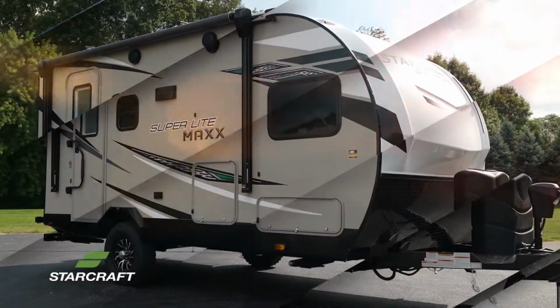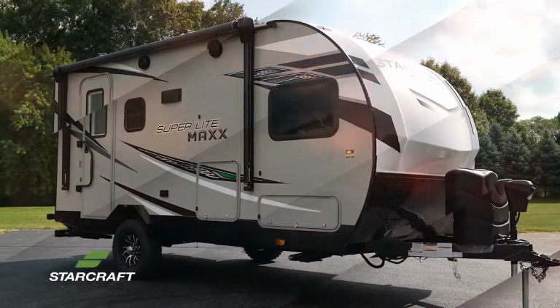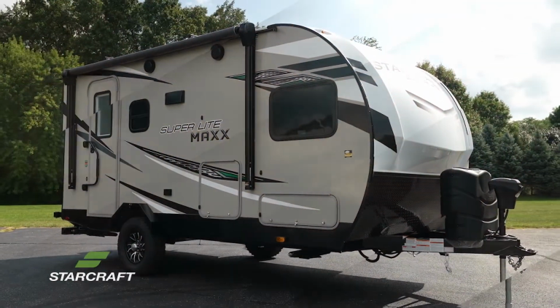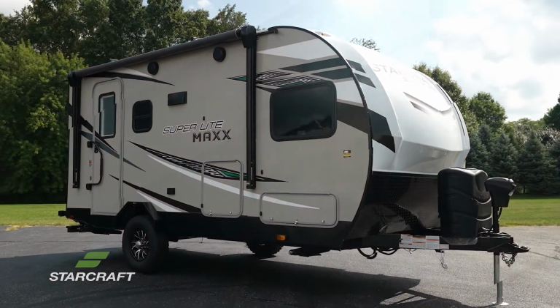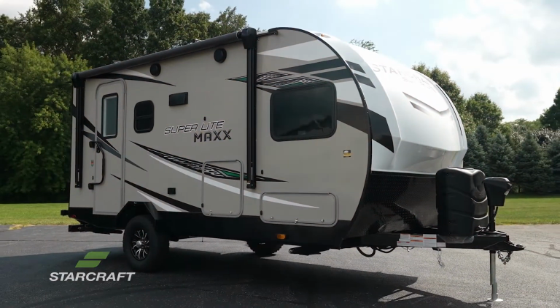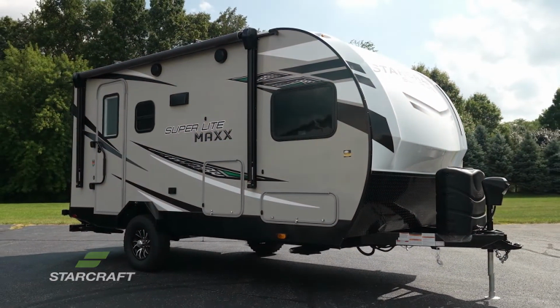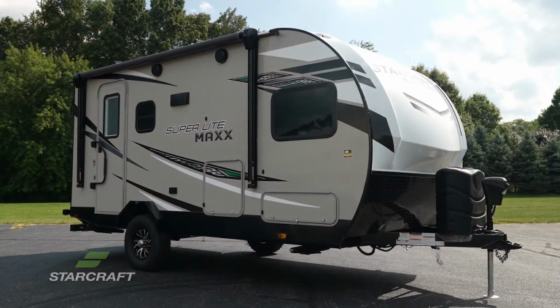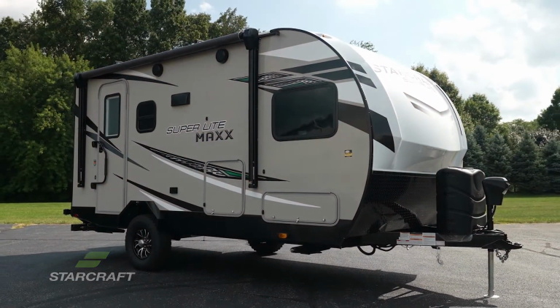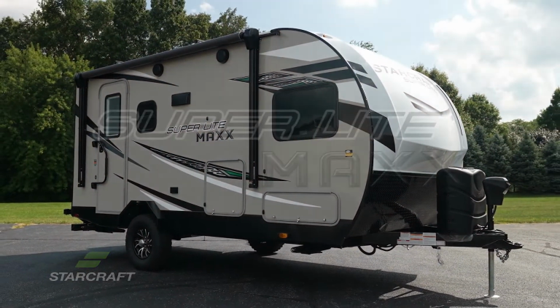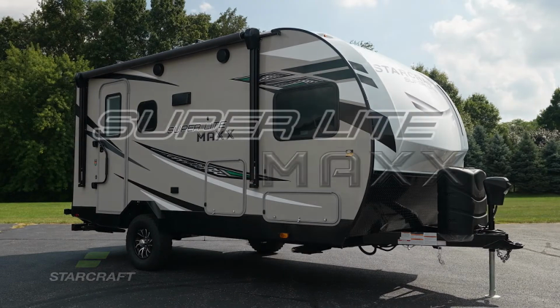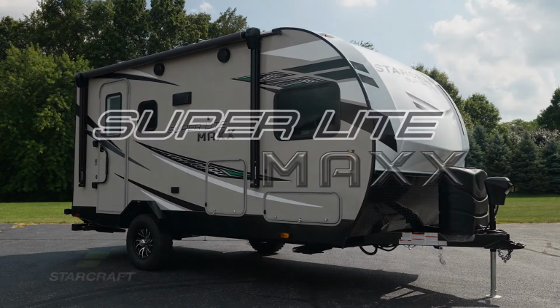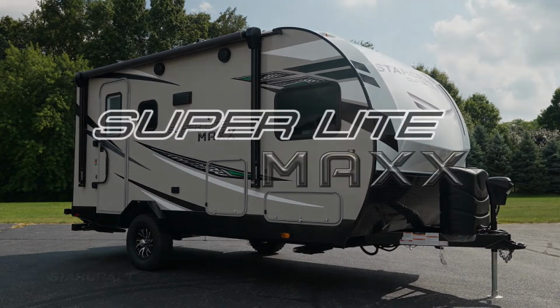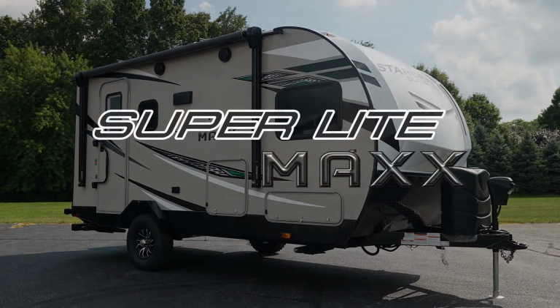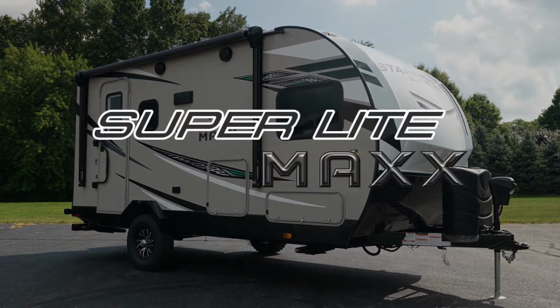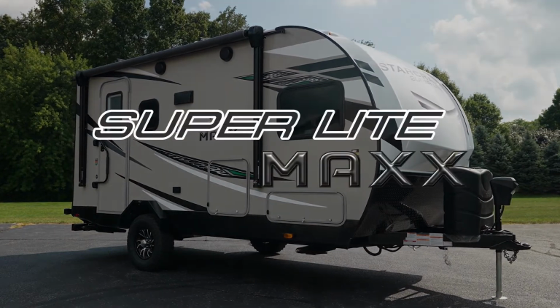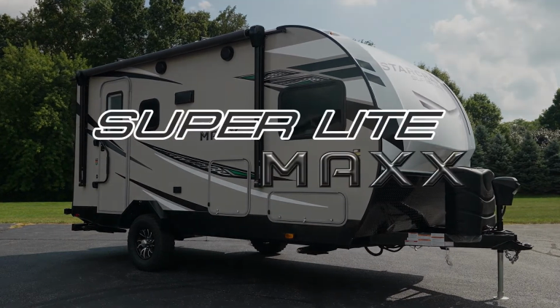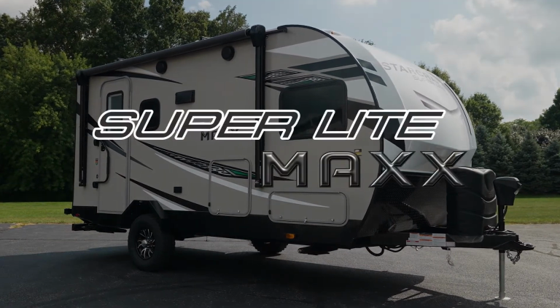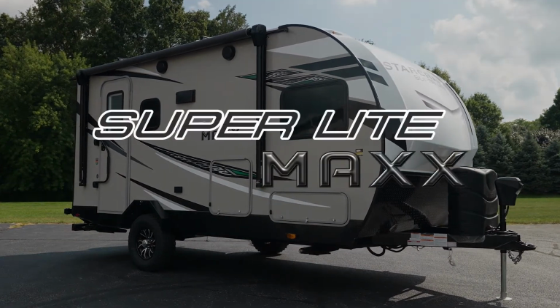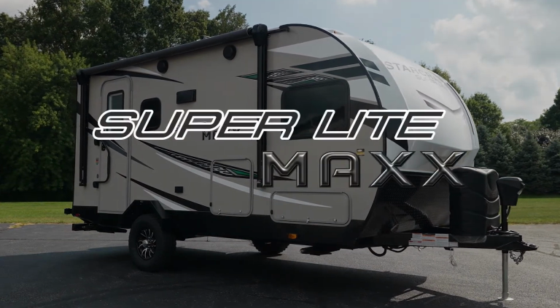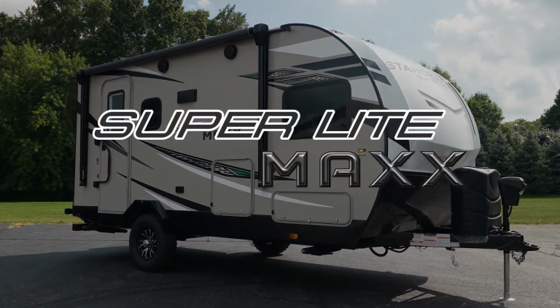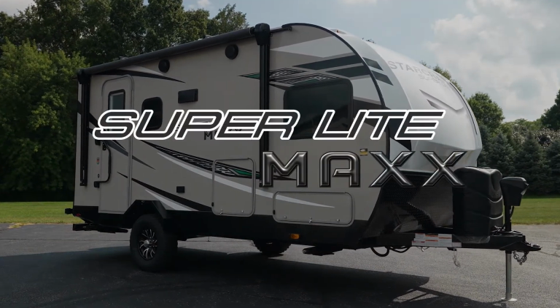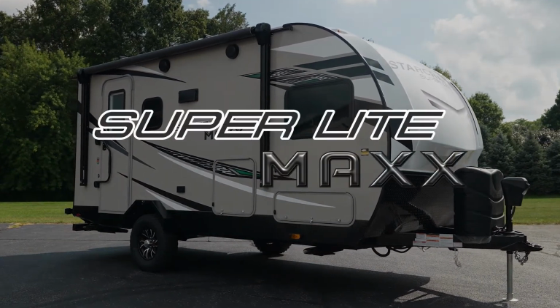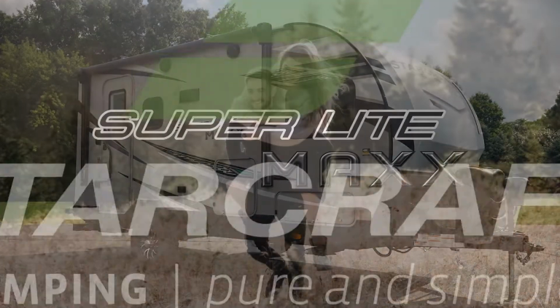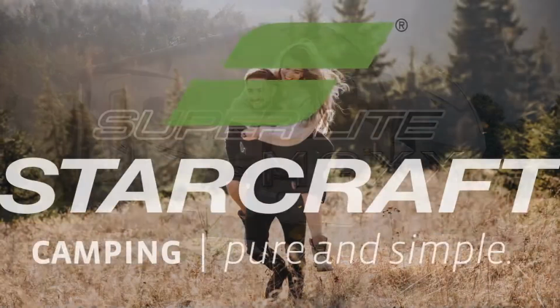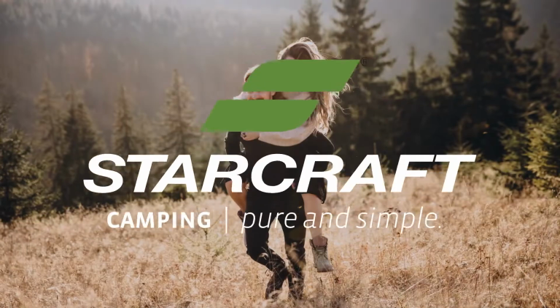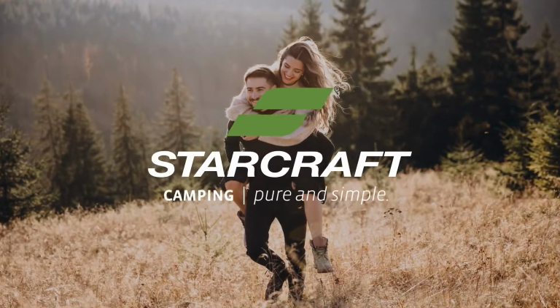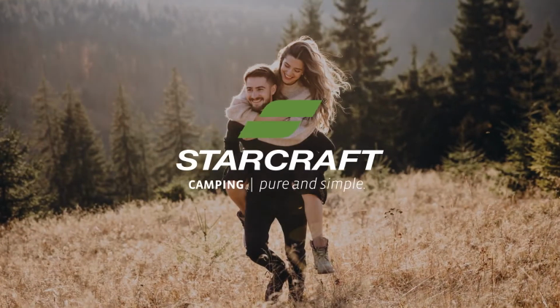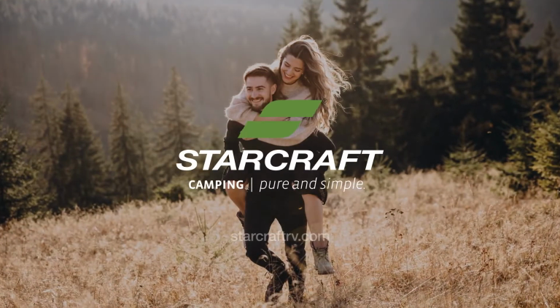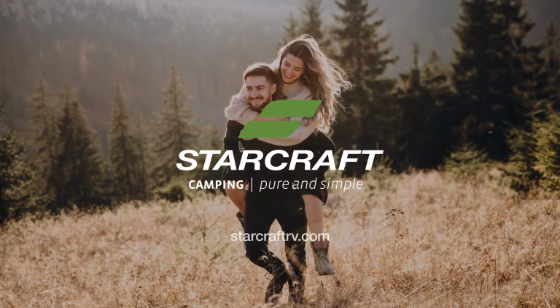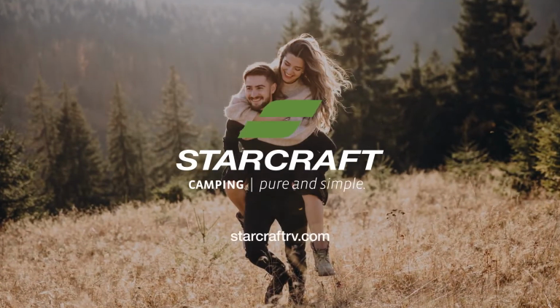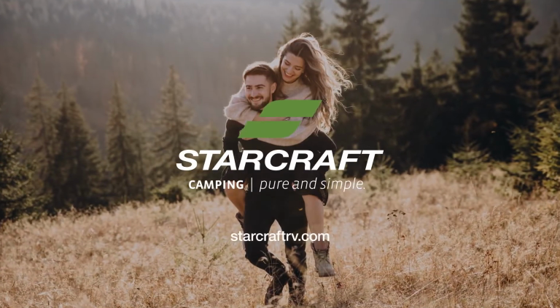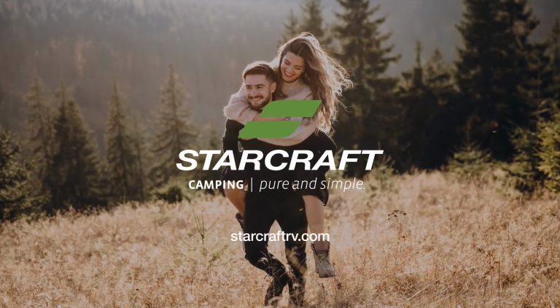Light on weight and max on adventure. The new 2022 SuperLite Max from StarCraft.